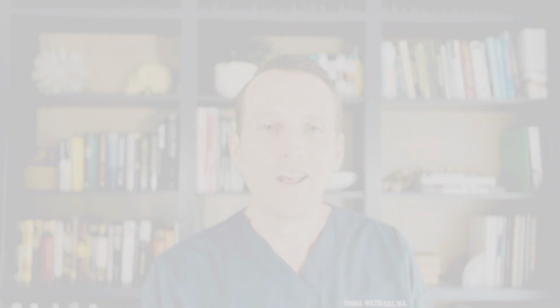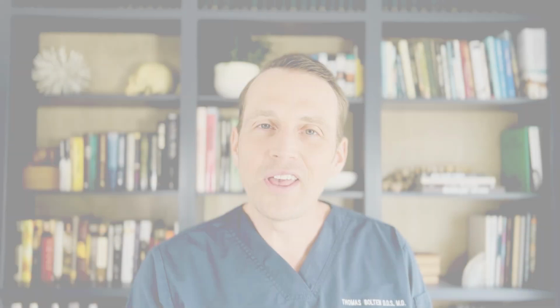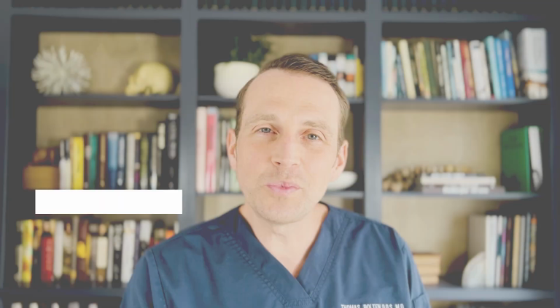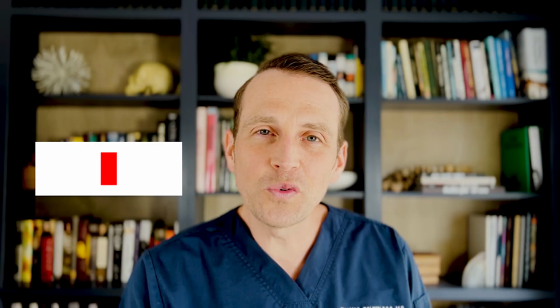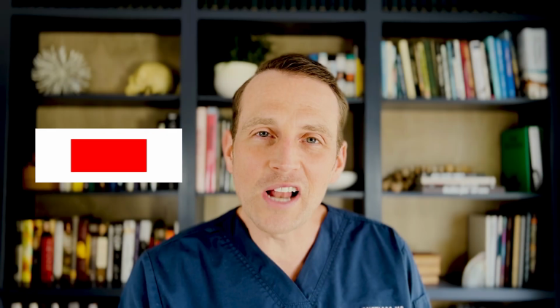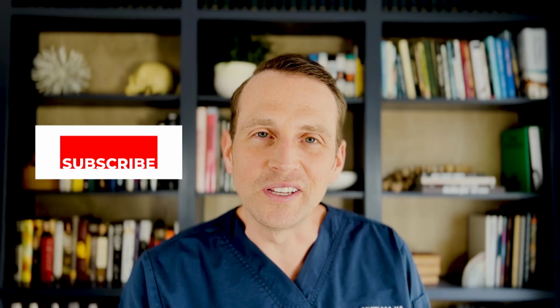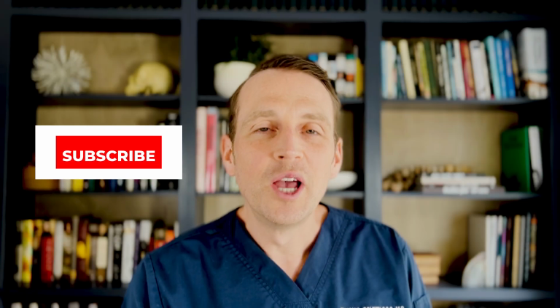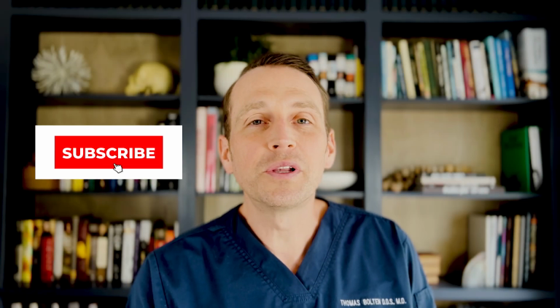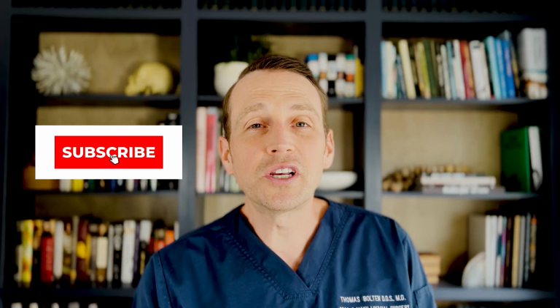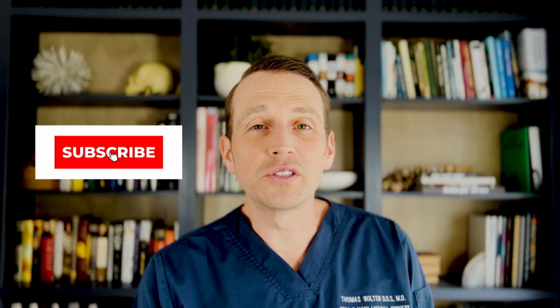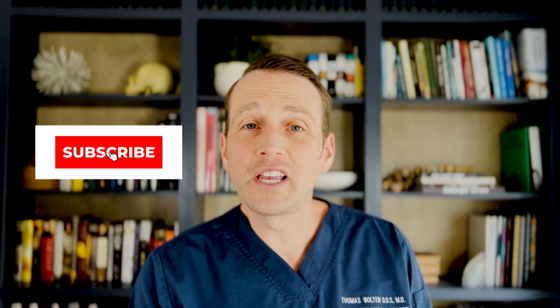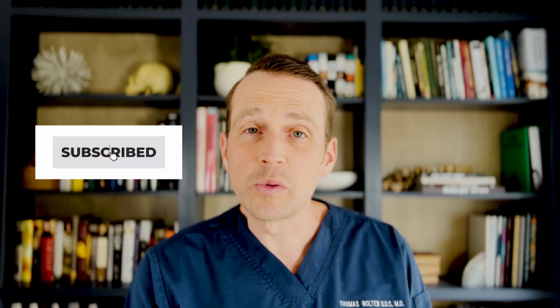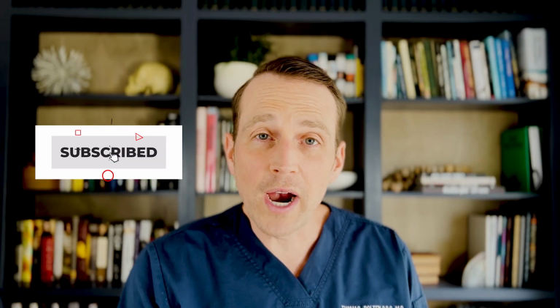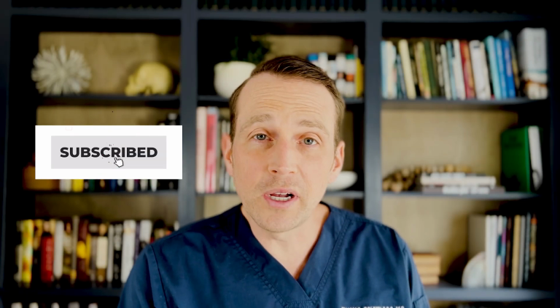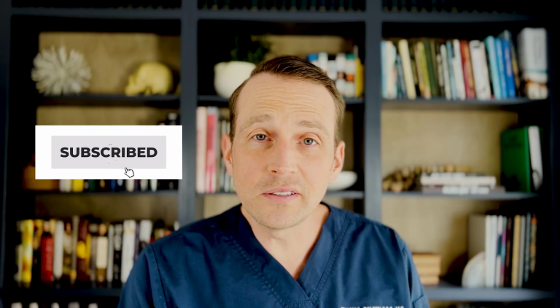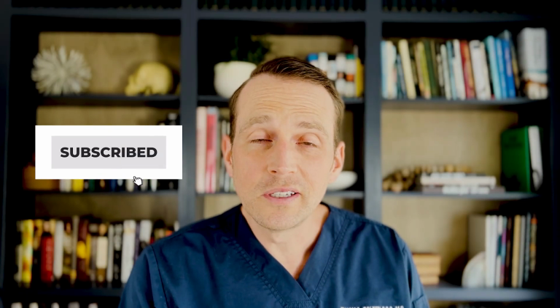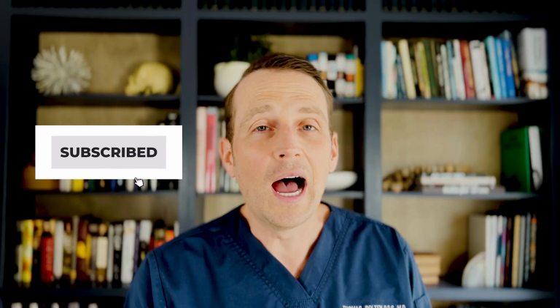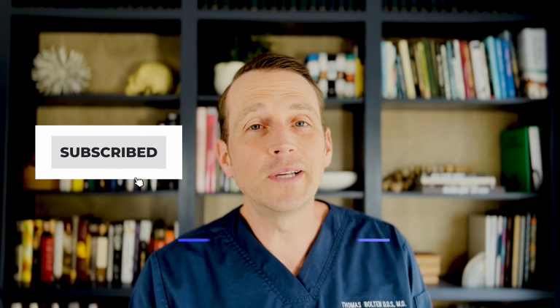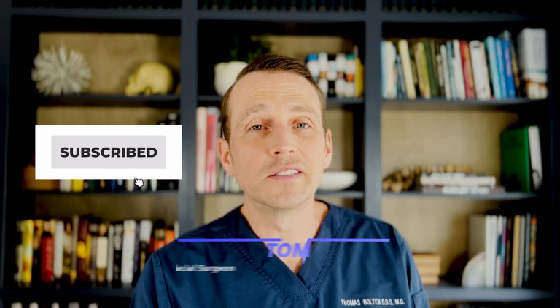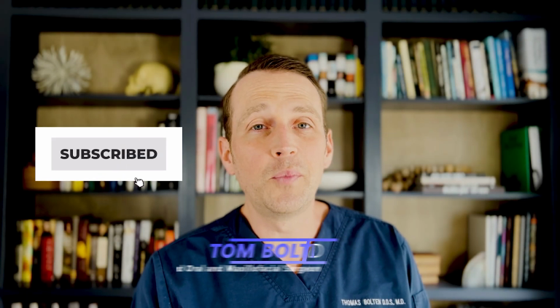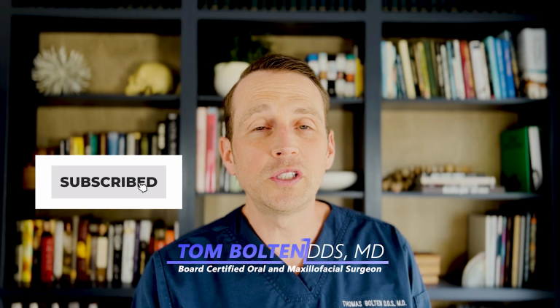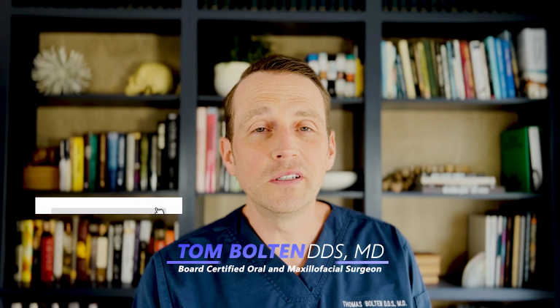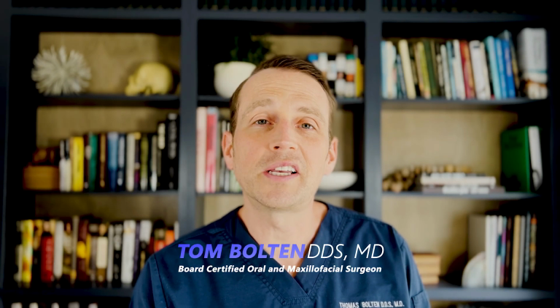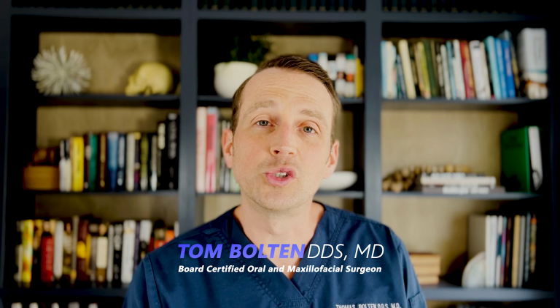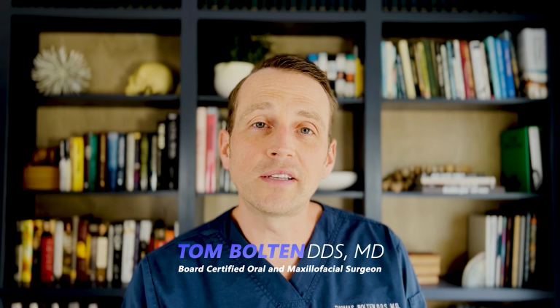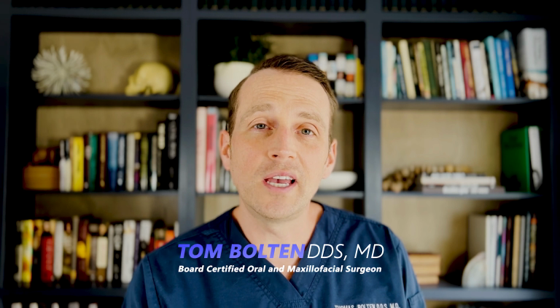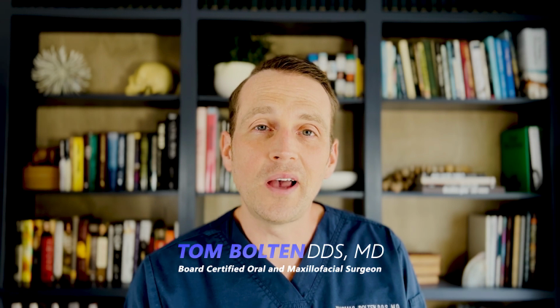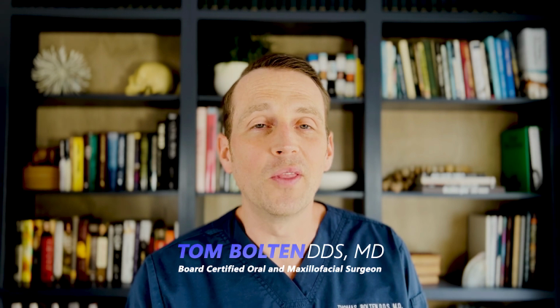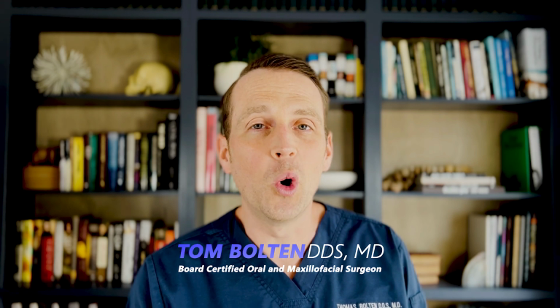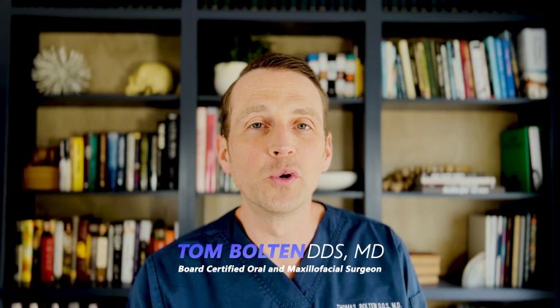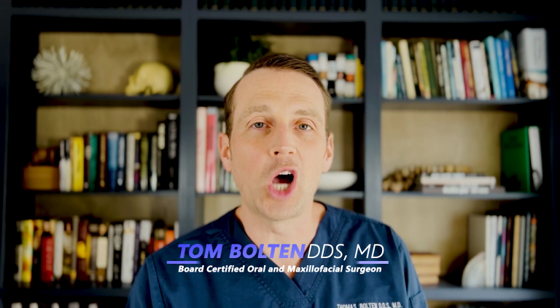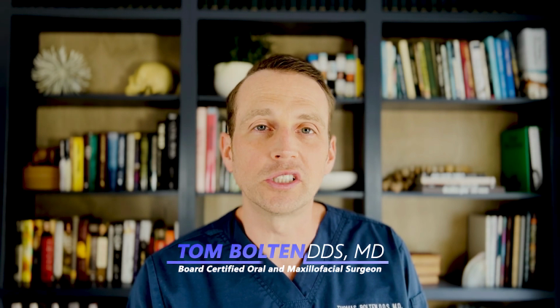Thanks so much for watching. Please click those like and subscribe buttons. I'm Dr. Tom Bolton. I'll catch you next time on The Open Reduction.